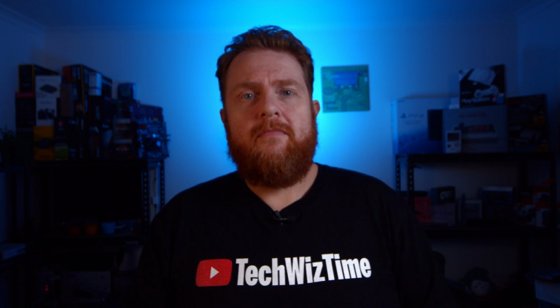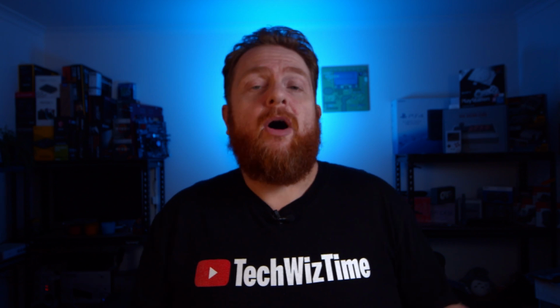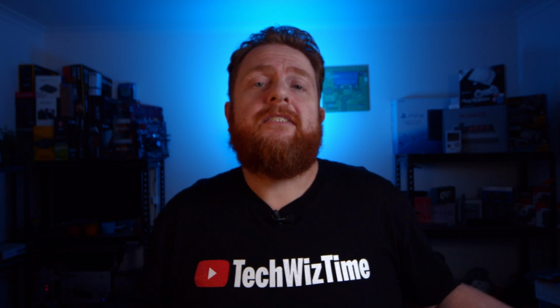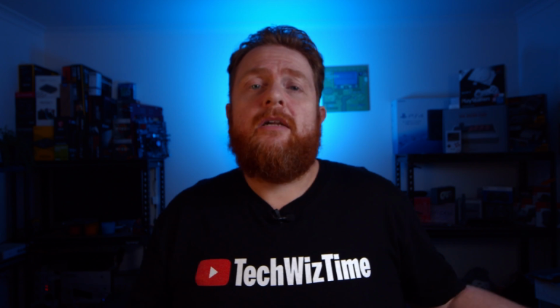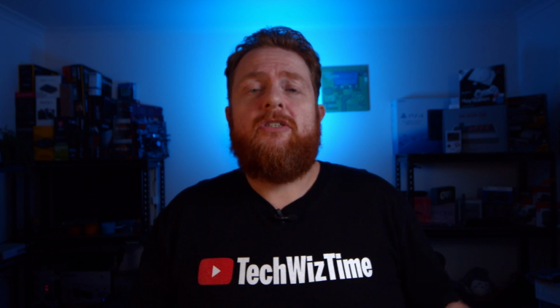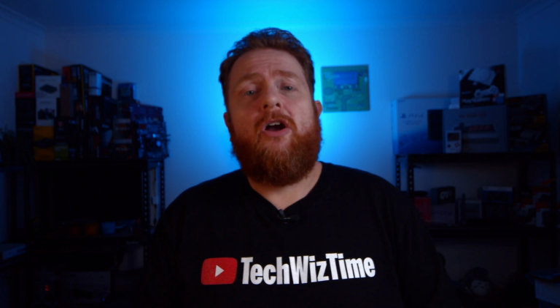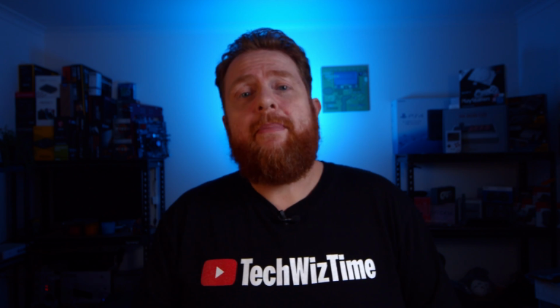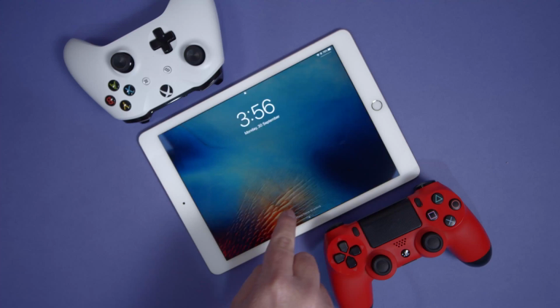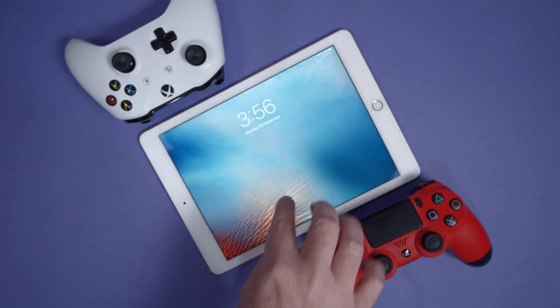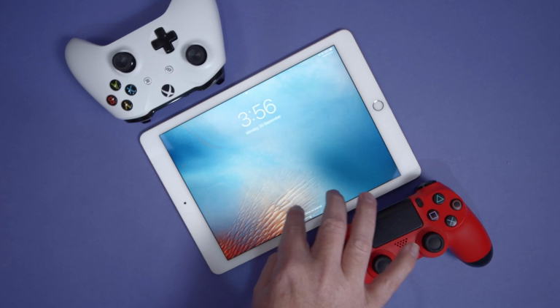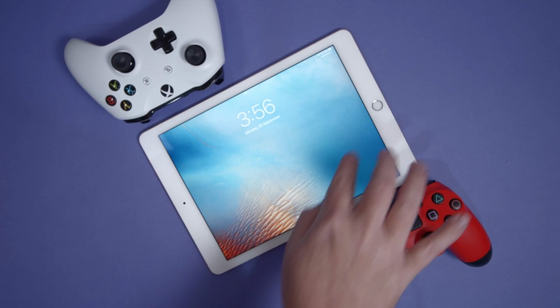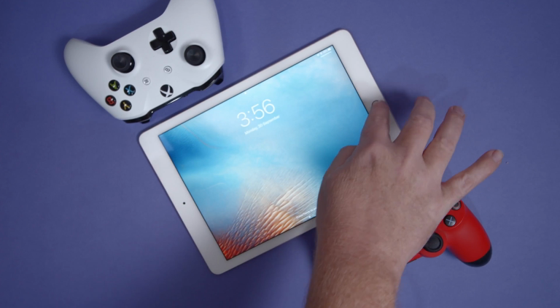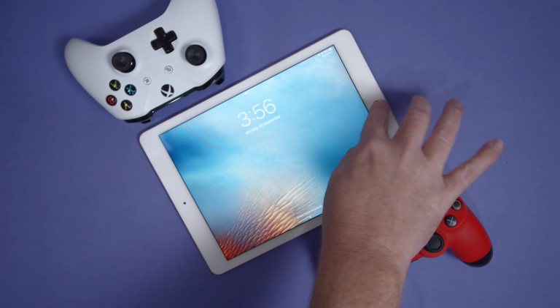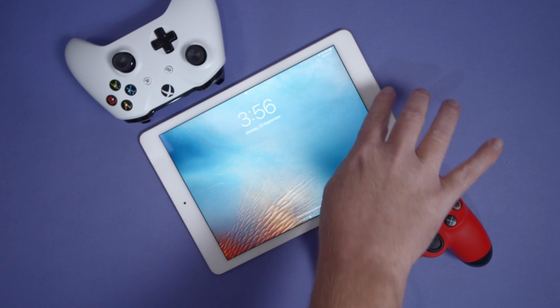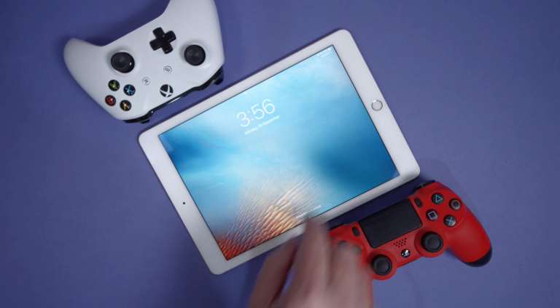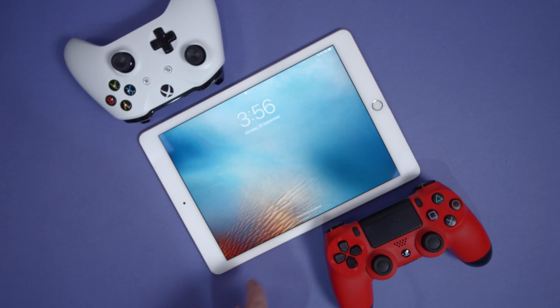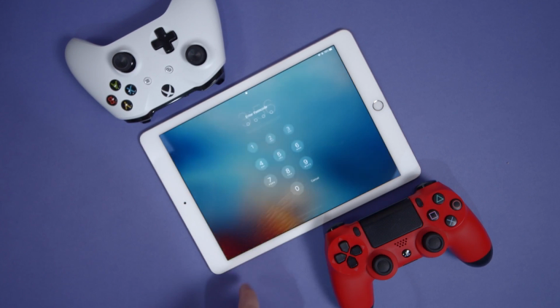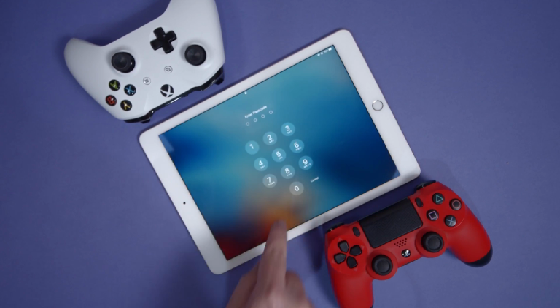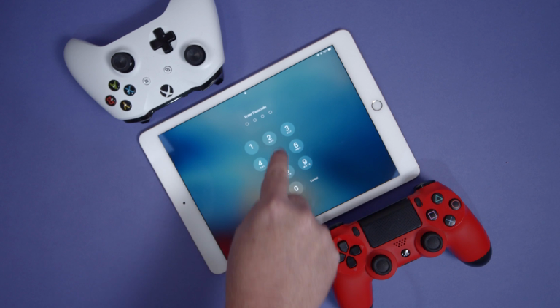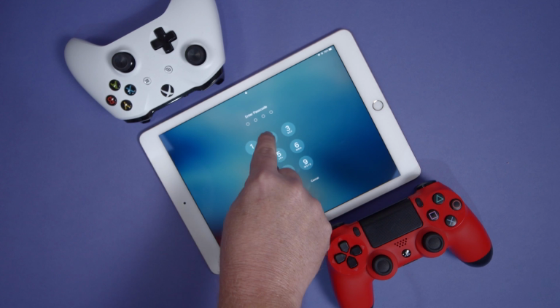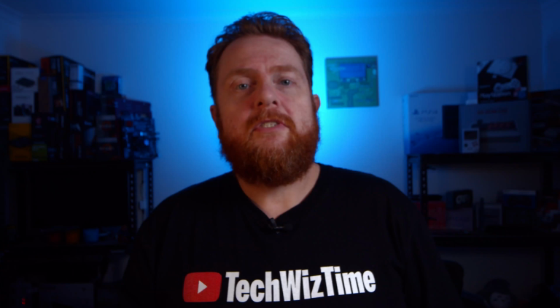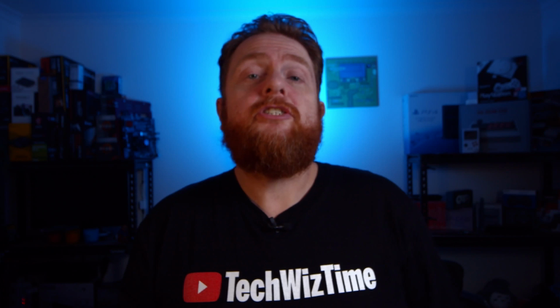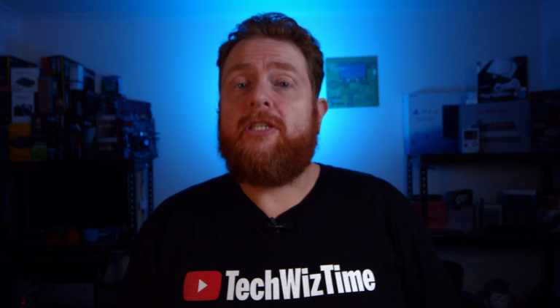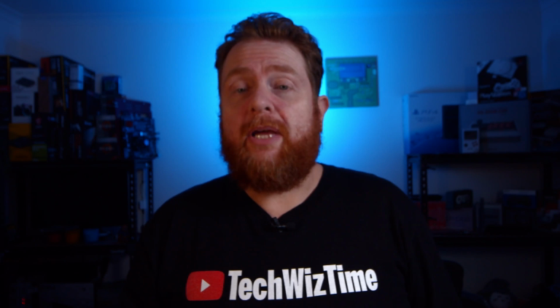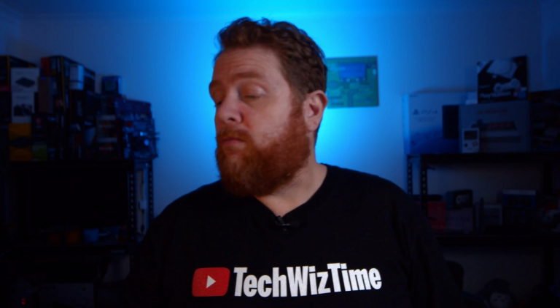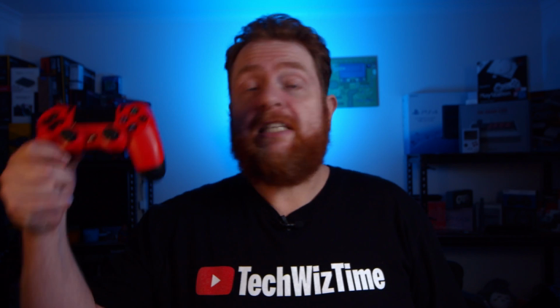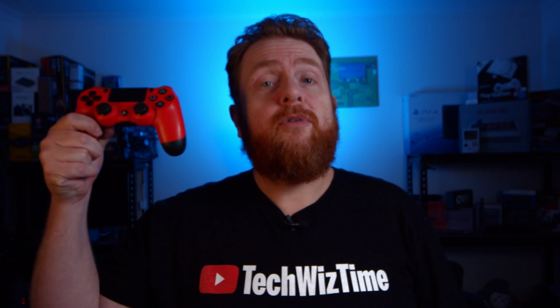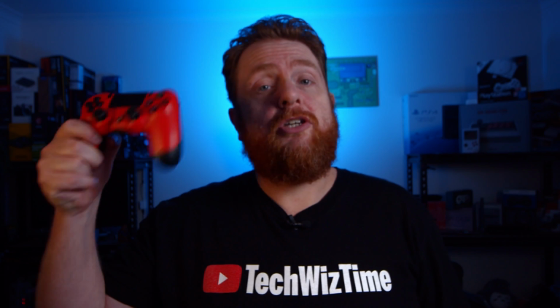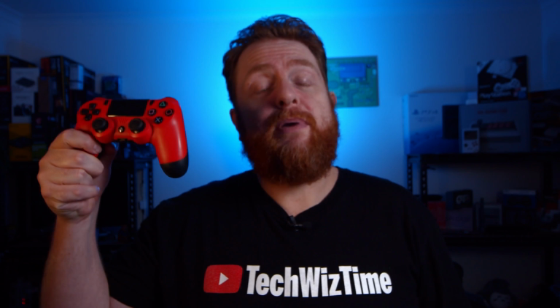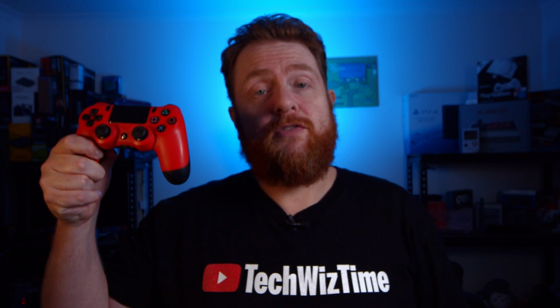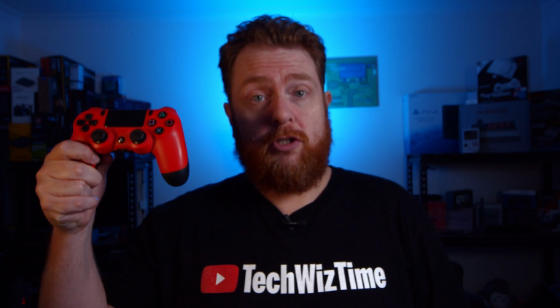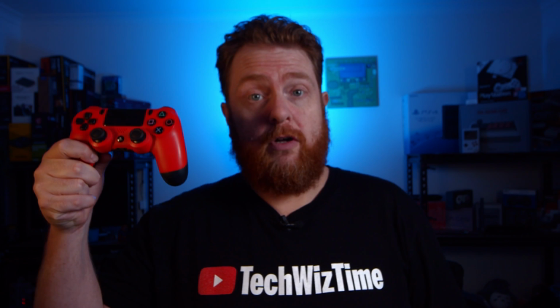In my case, I'm going to be using an iPad, but for those that have iPhones, this method will work as well. So let's just jump in and we'll start with the Sony PS4 controller.